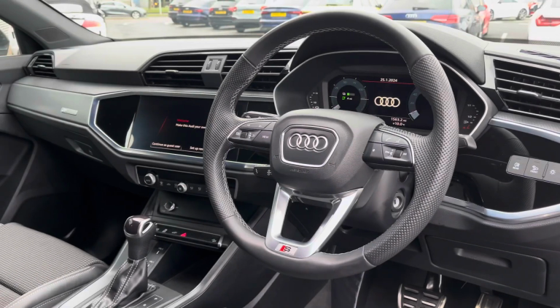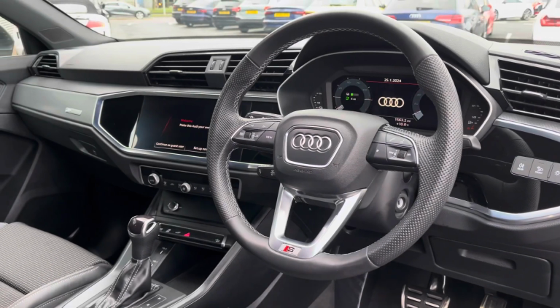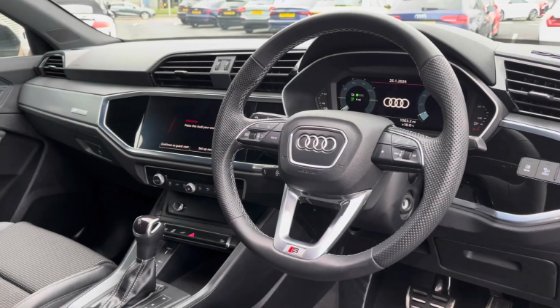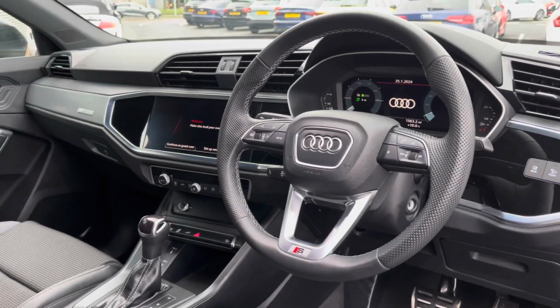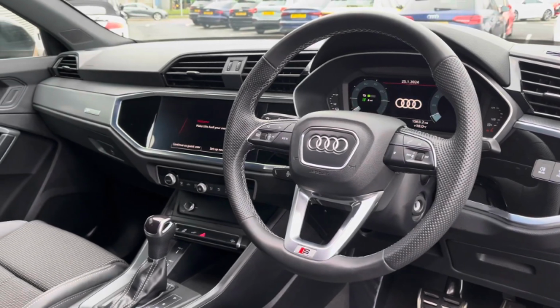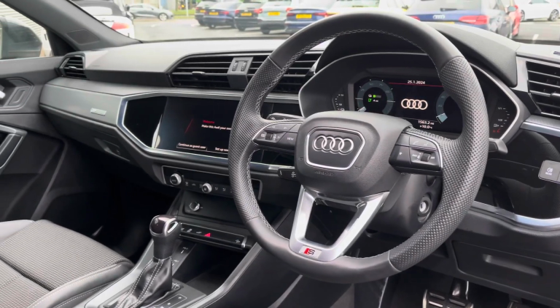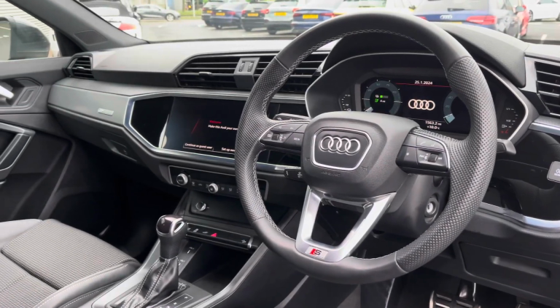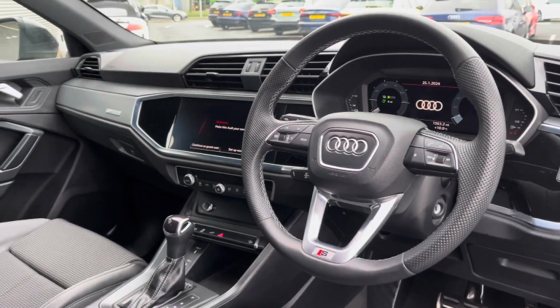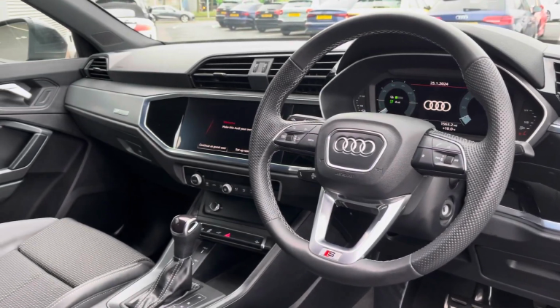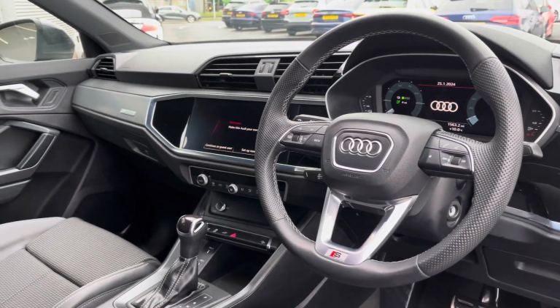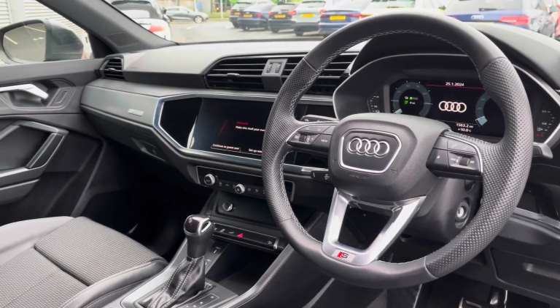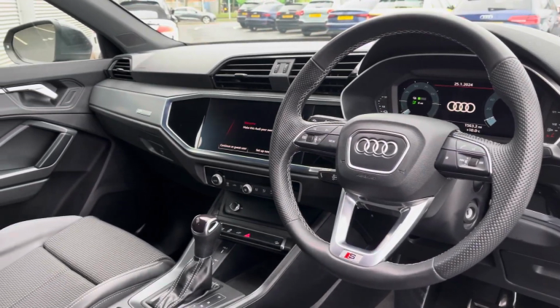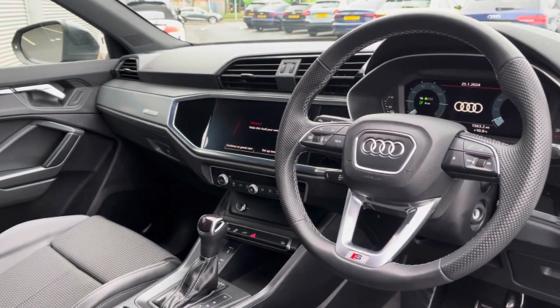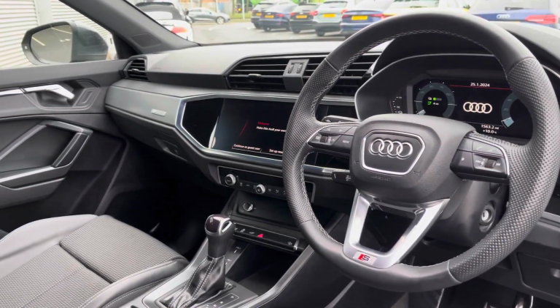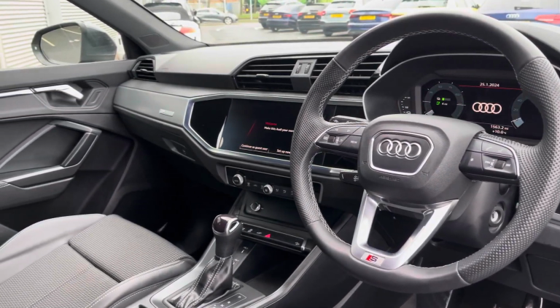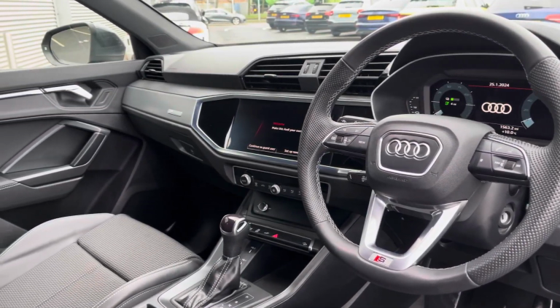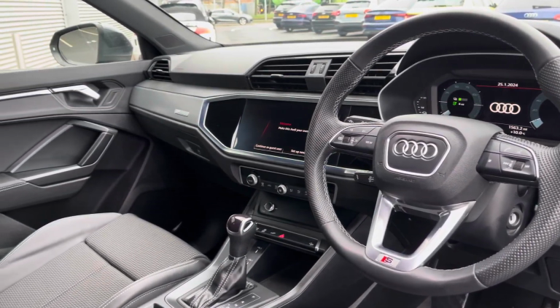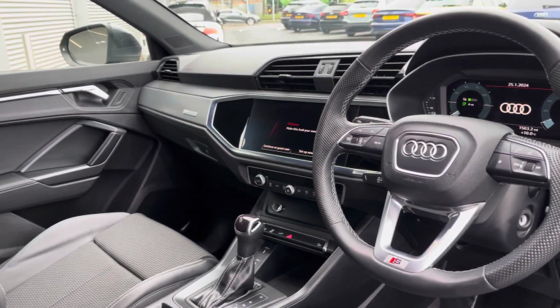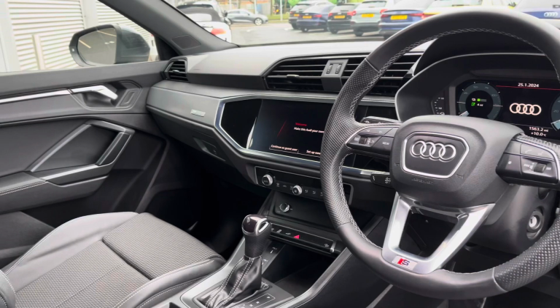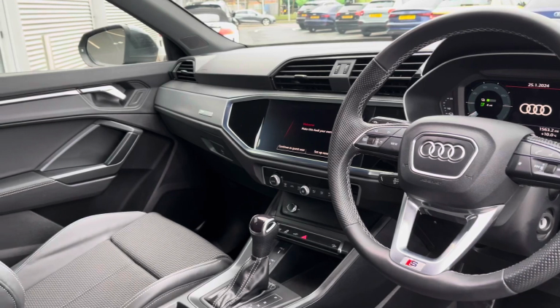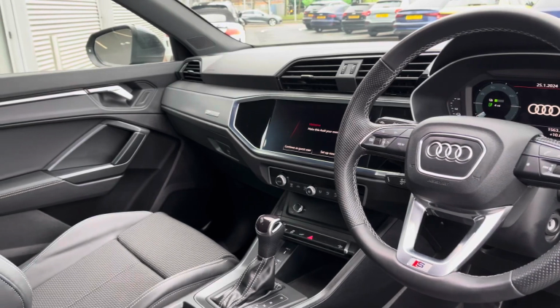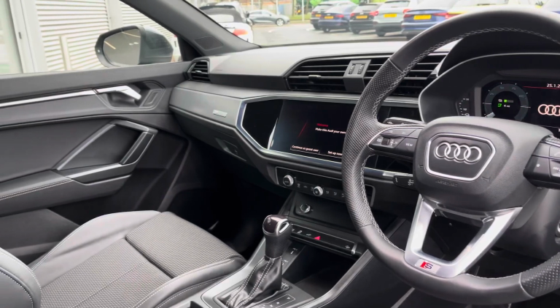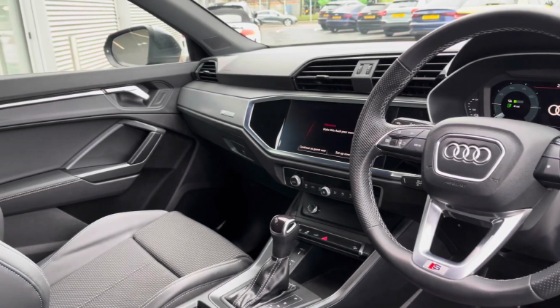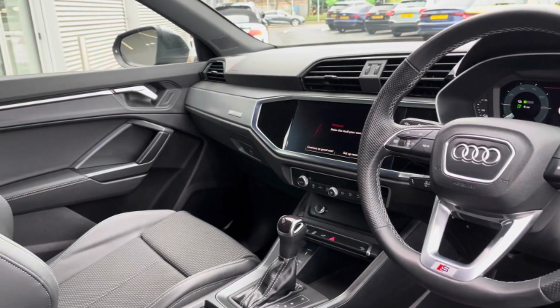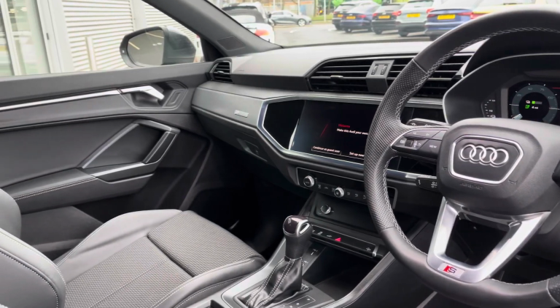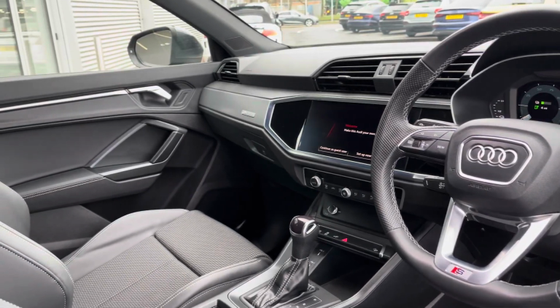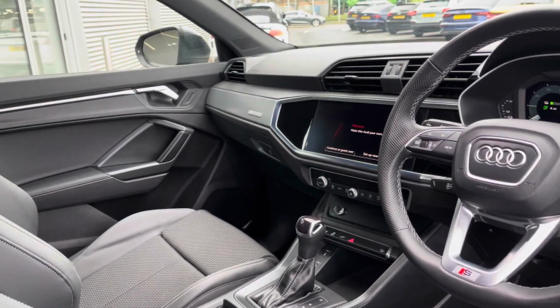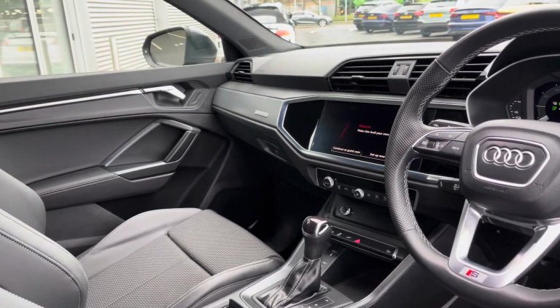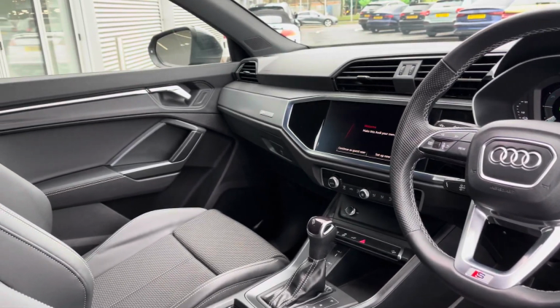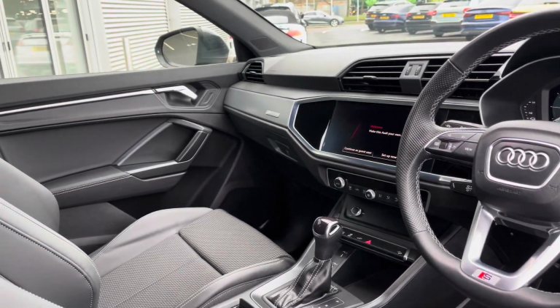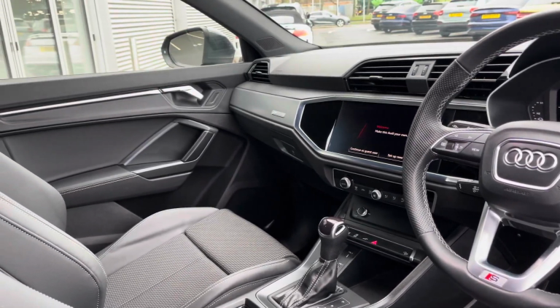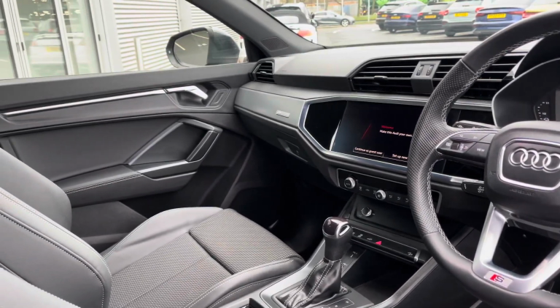To the front you've got a leather-wrapped steering wheel and a very driver-focused interior, and the silver inlays help to provide a nice uplifting feel.